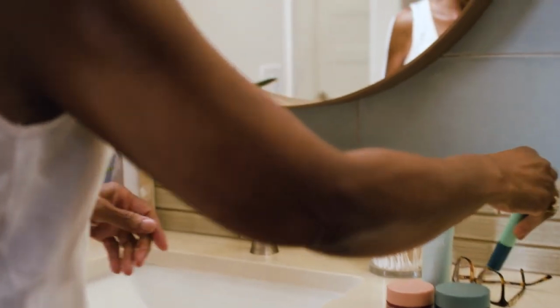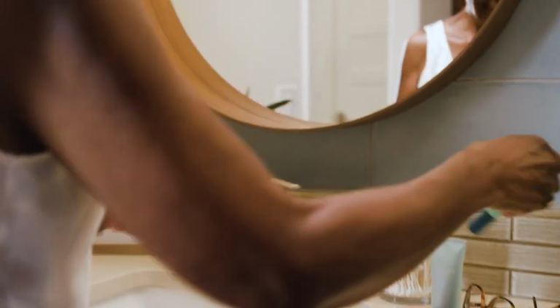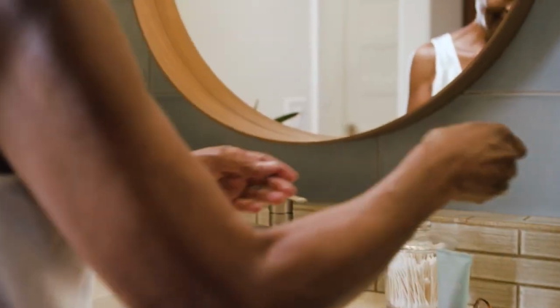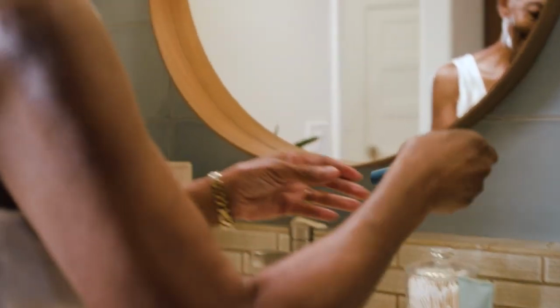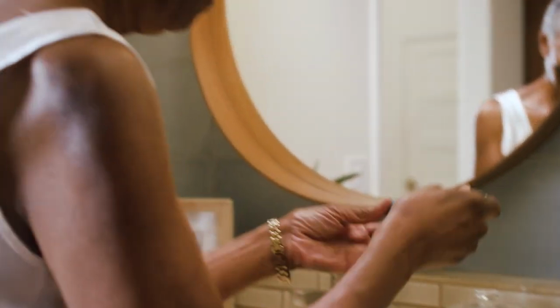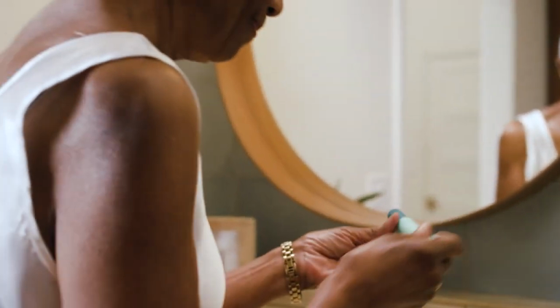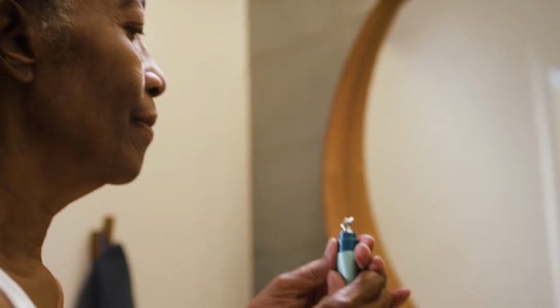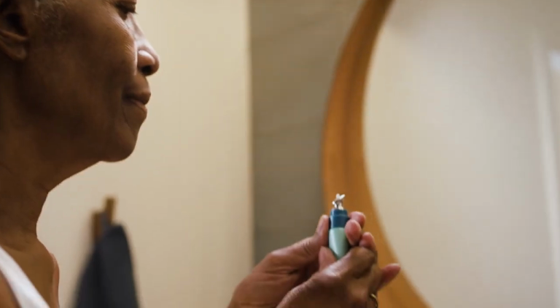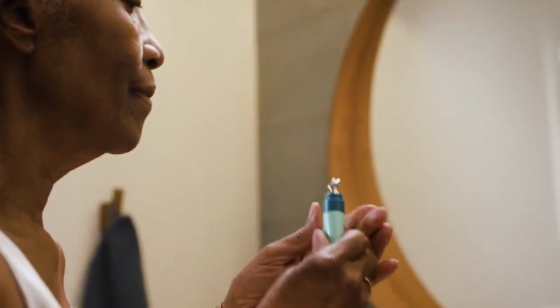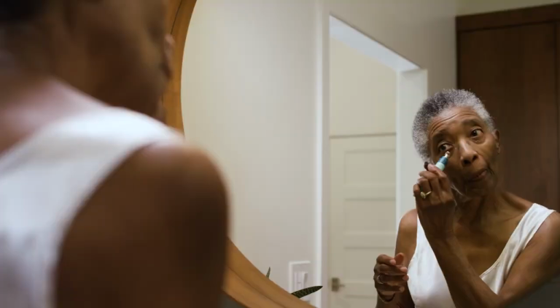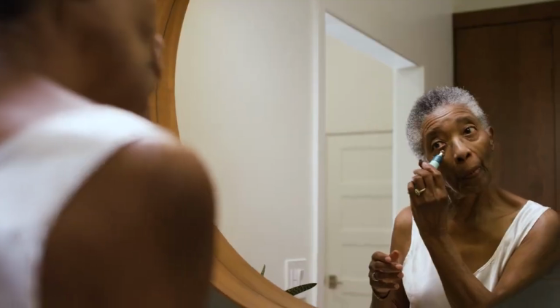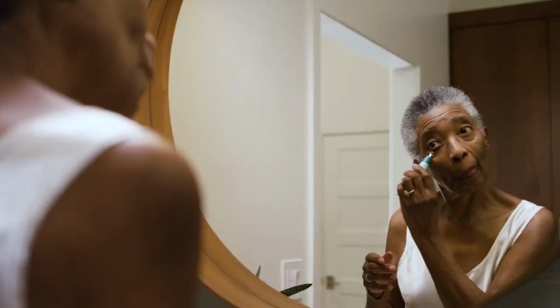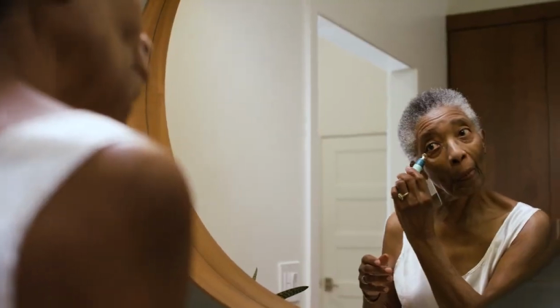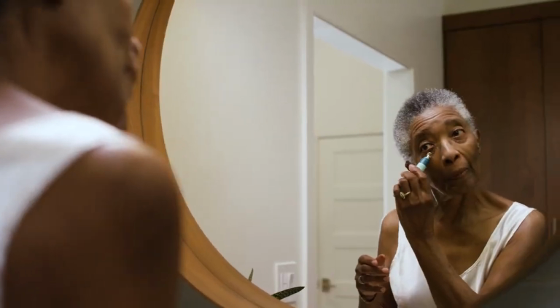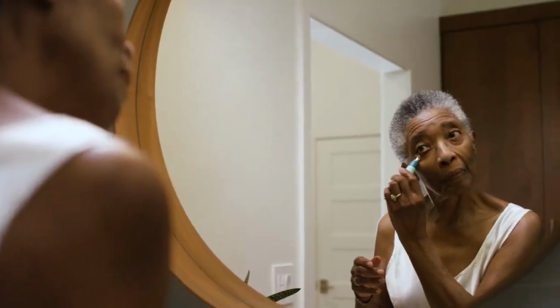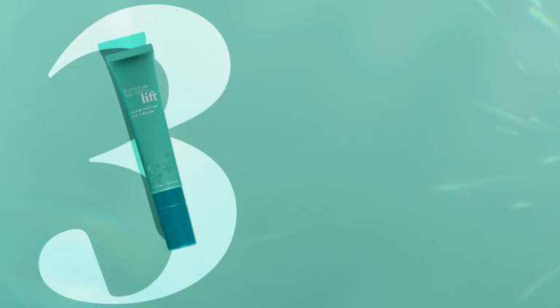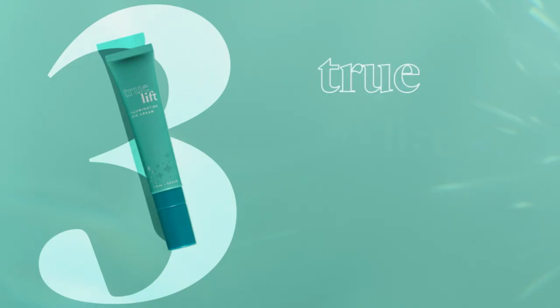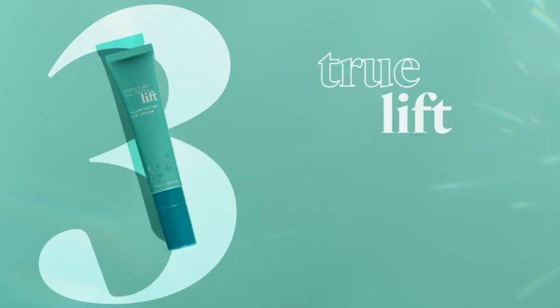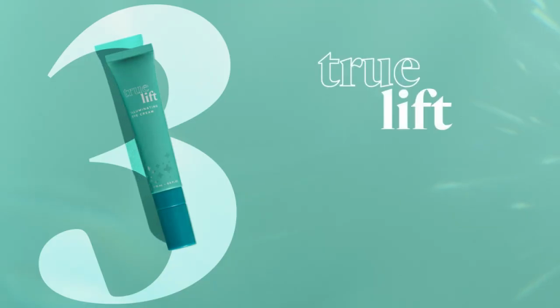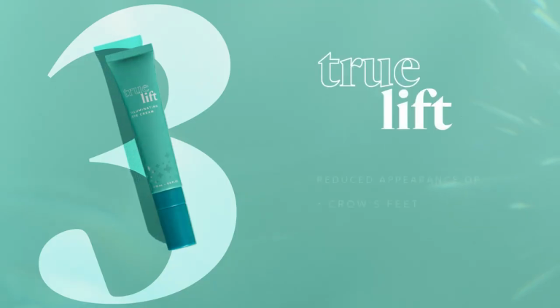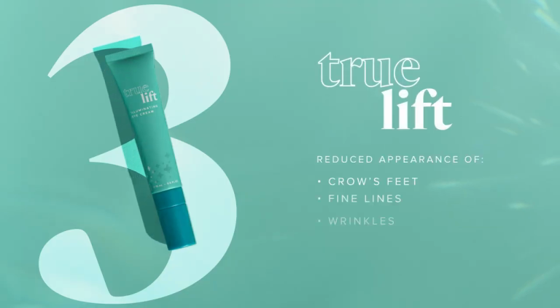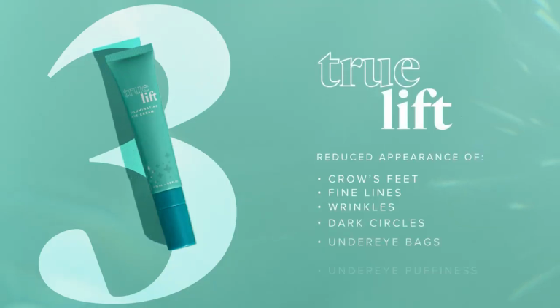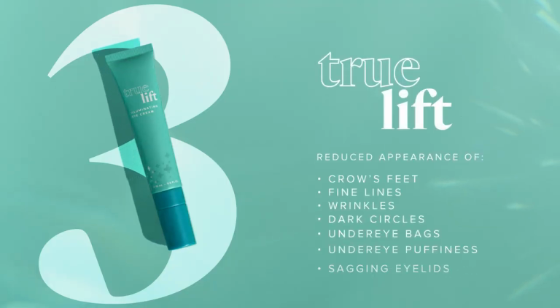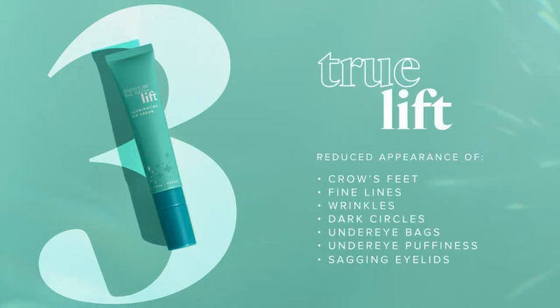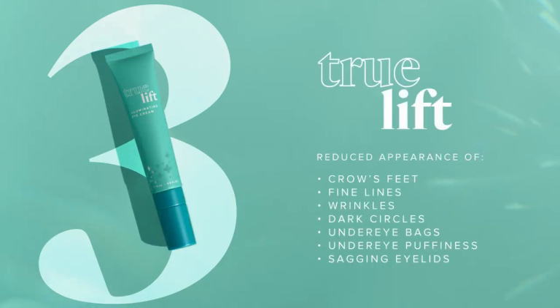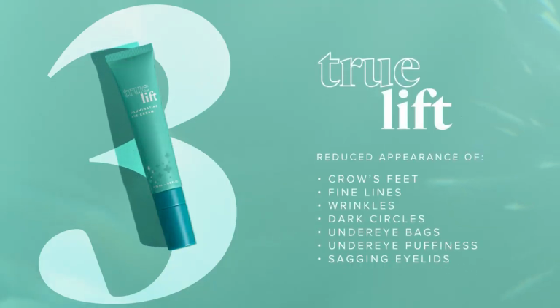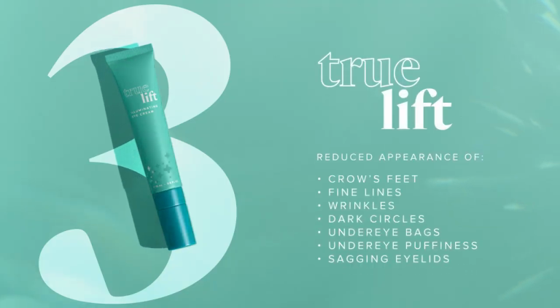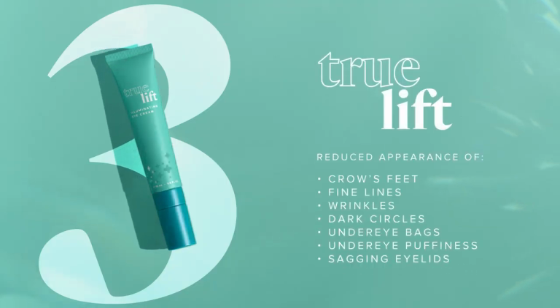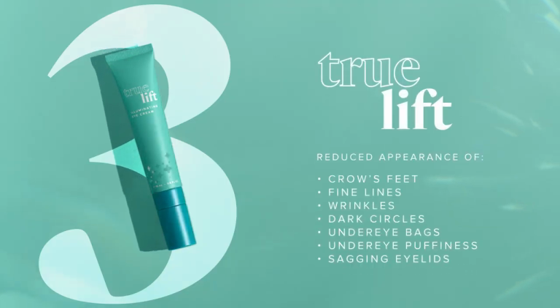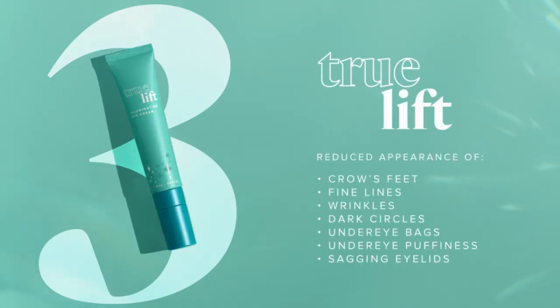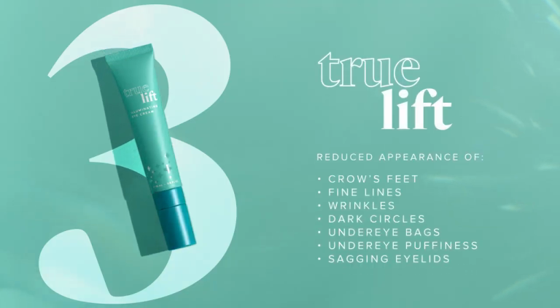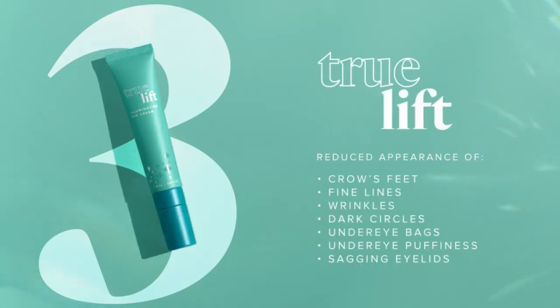TrueLift activates revitalized eyes with 360-degree correction to improve seven visible signs of aging.